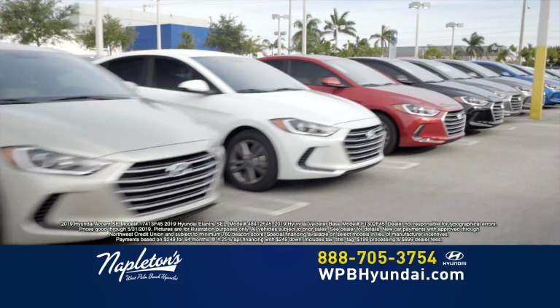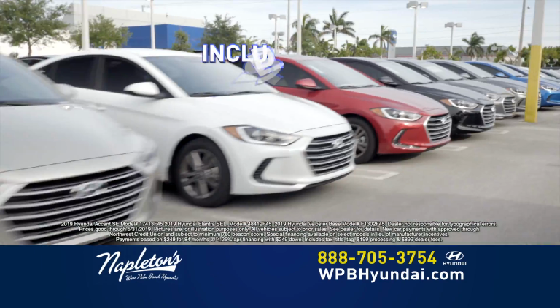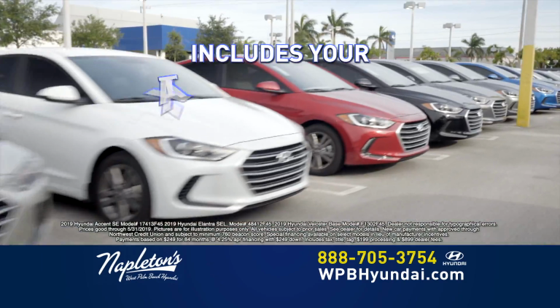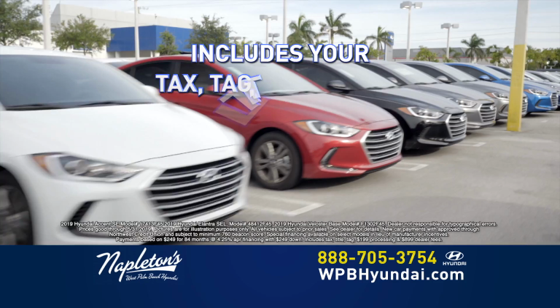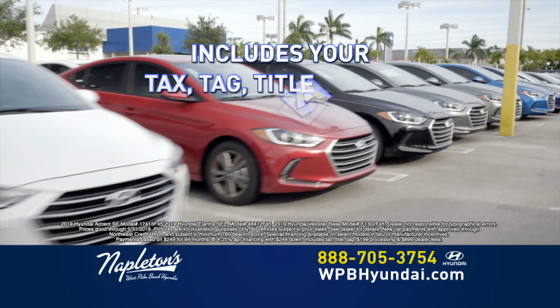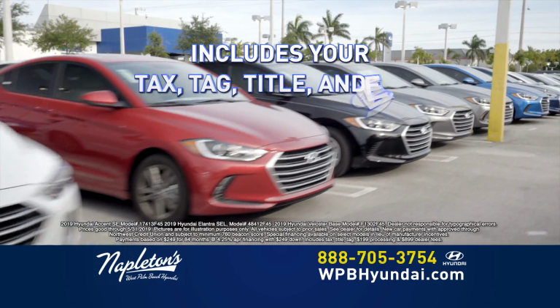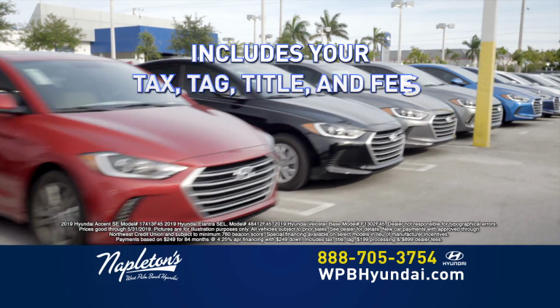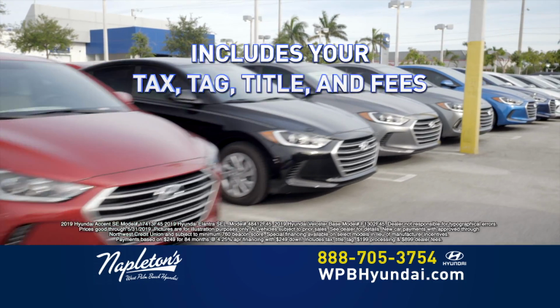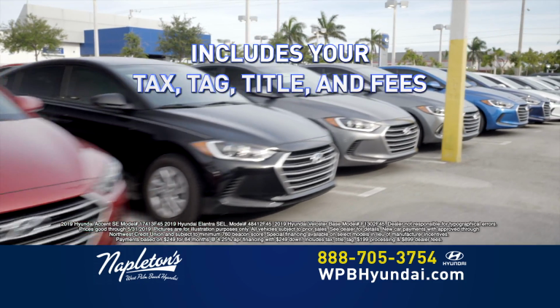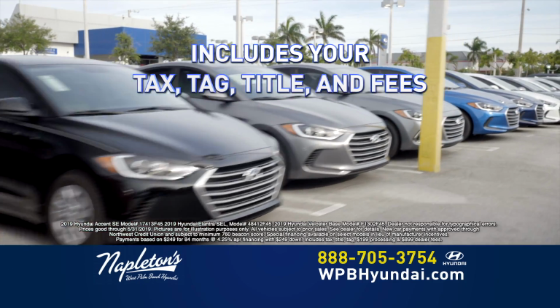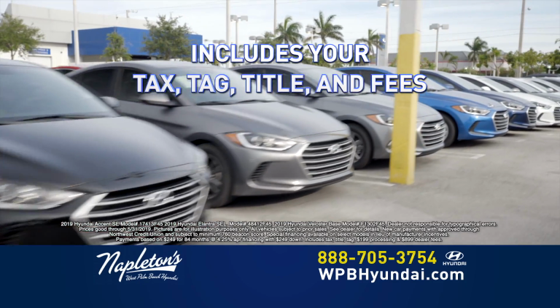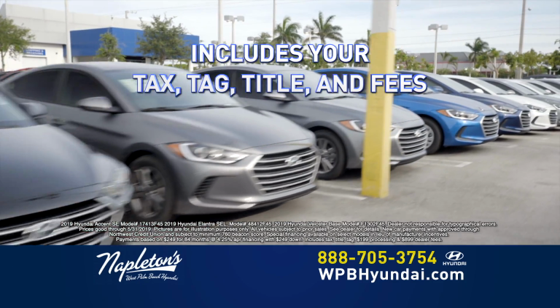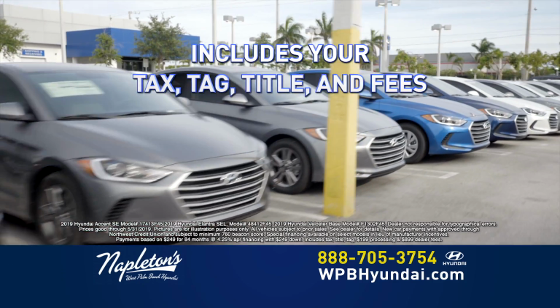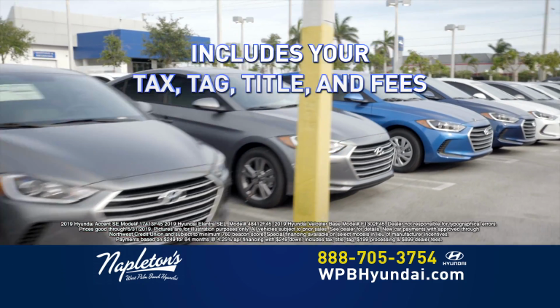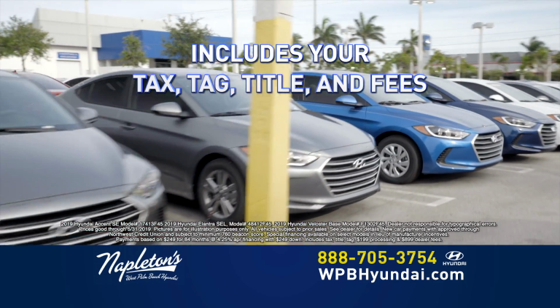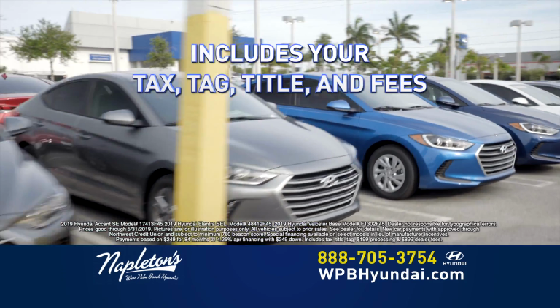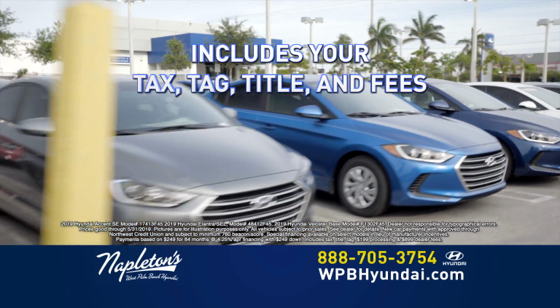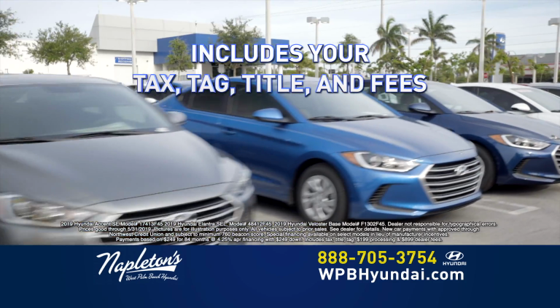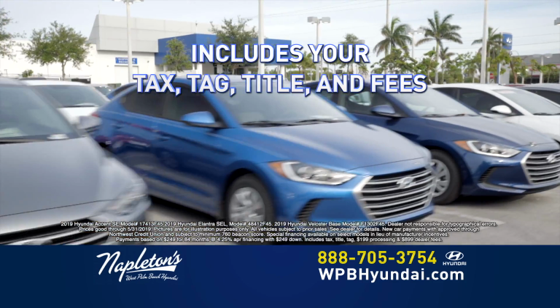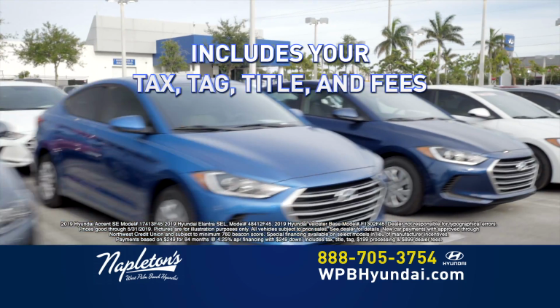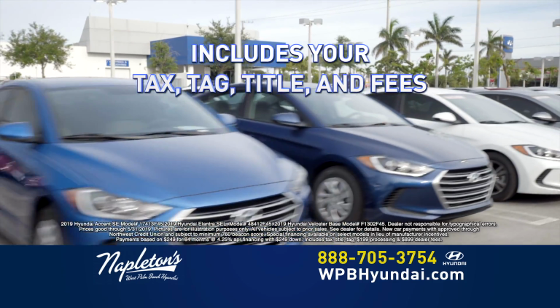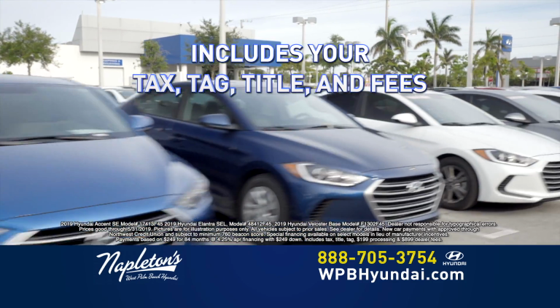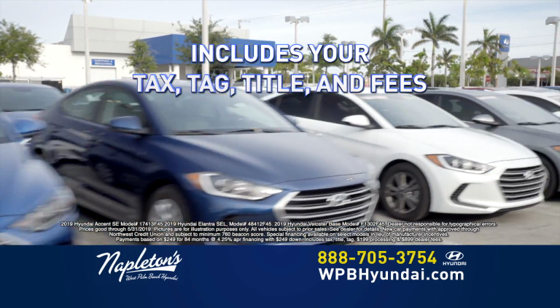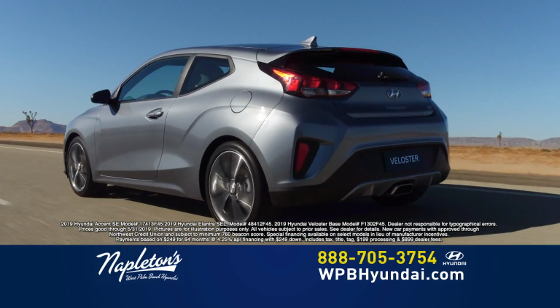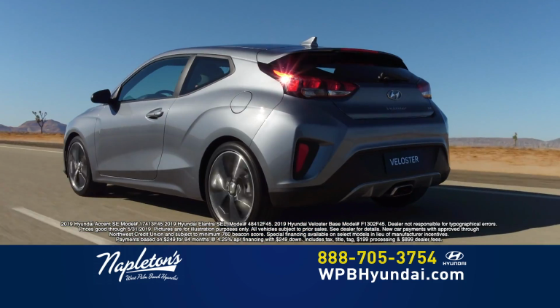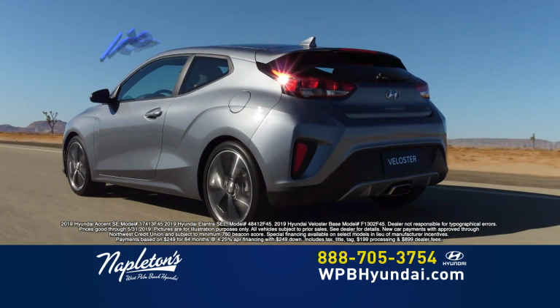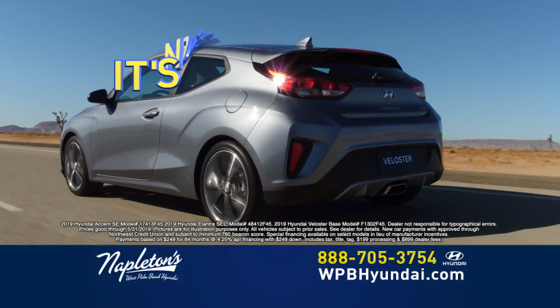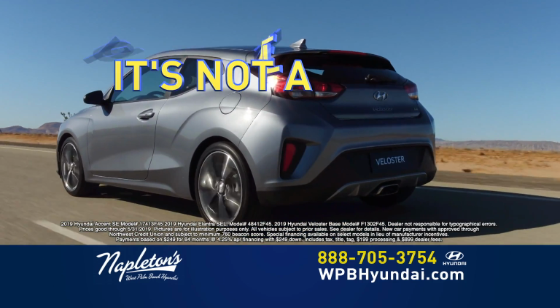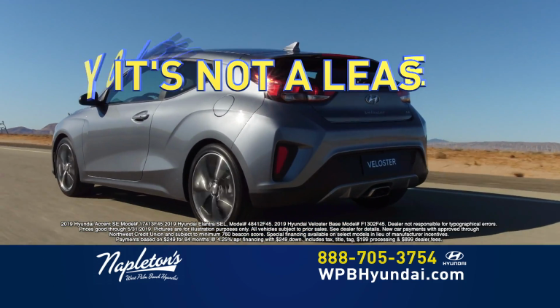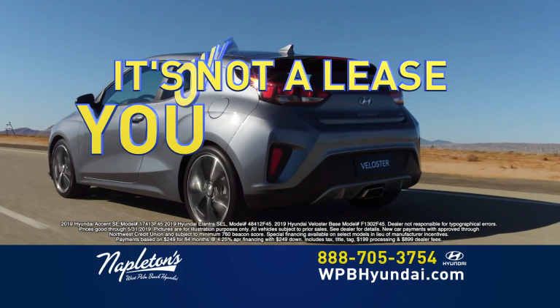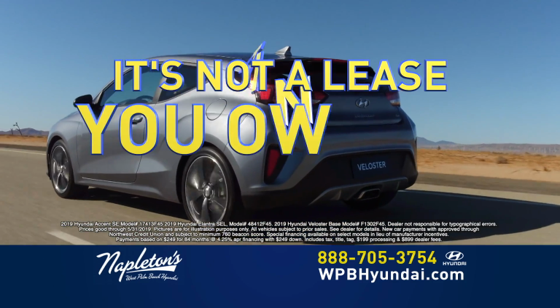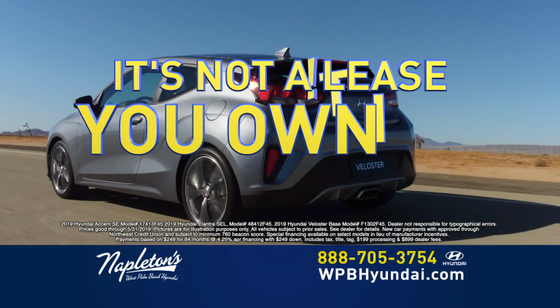That includes your sales tax, your tag transfer, your title, and all the fees. And best of all, it's not a lease.